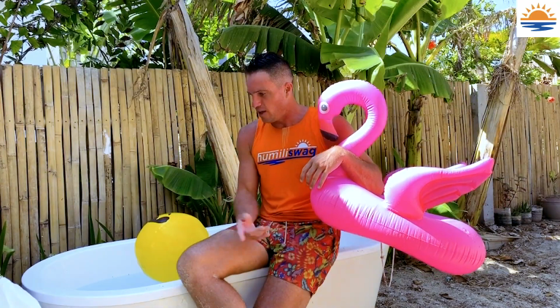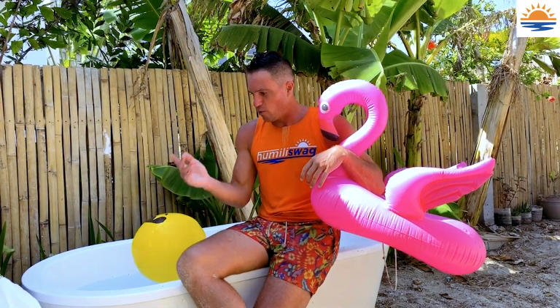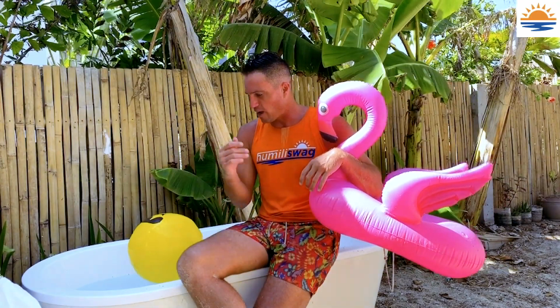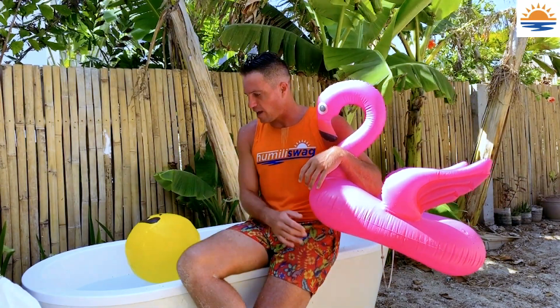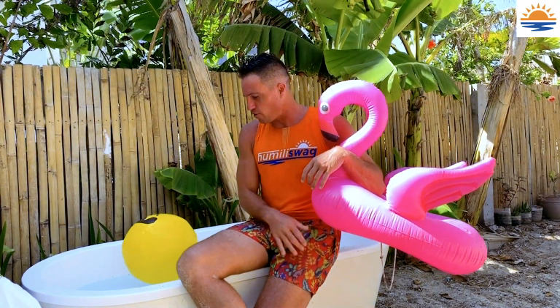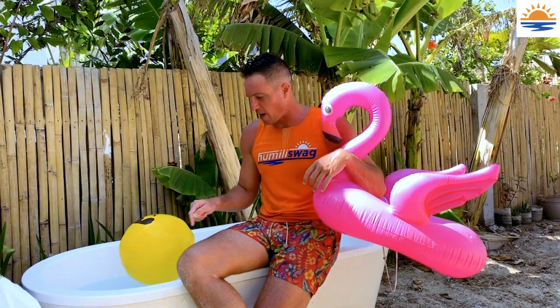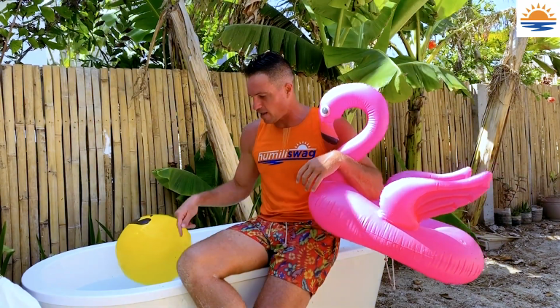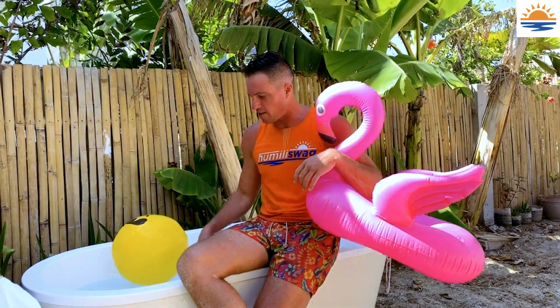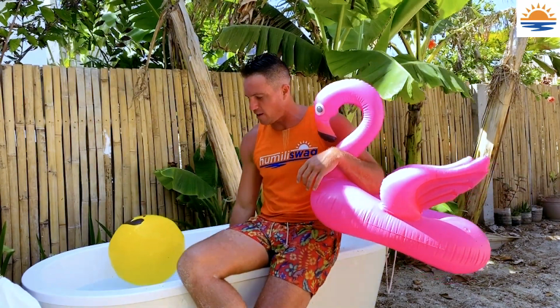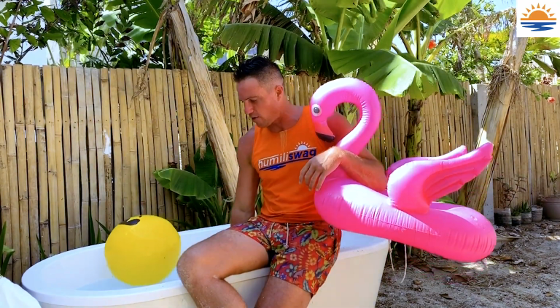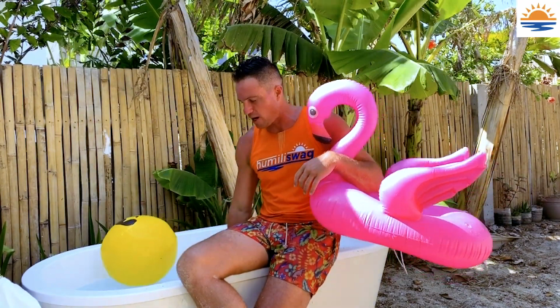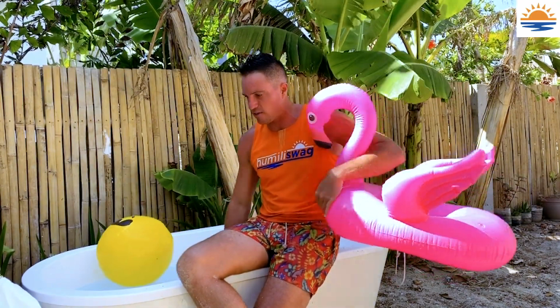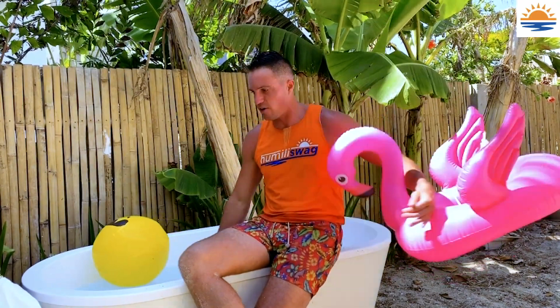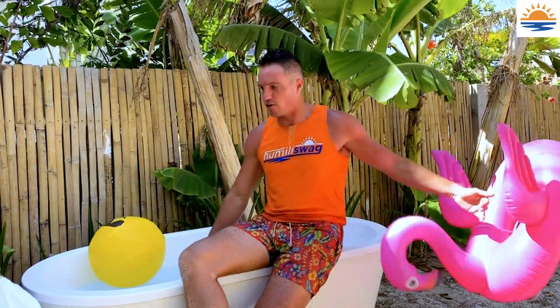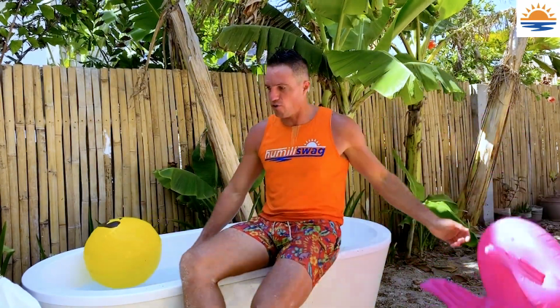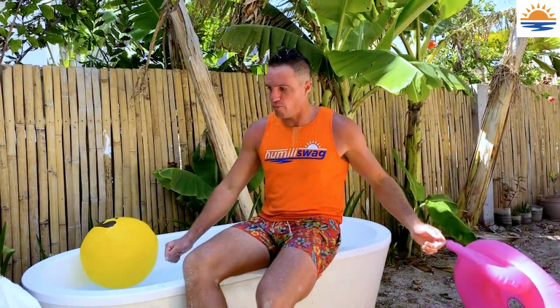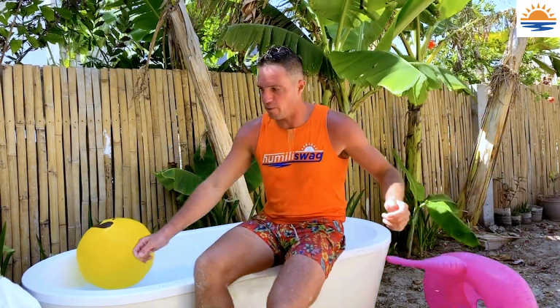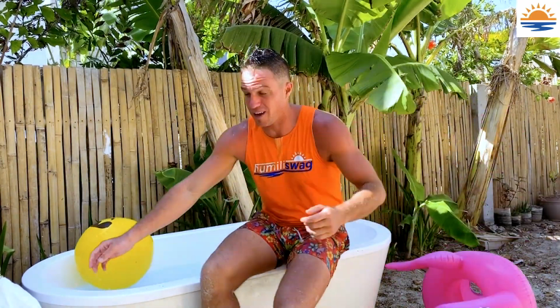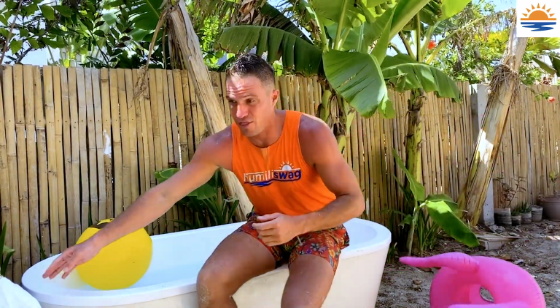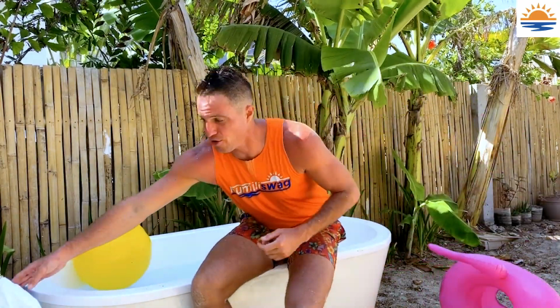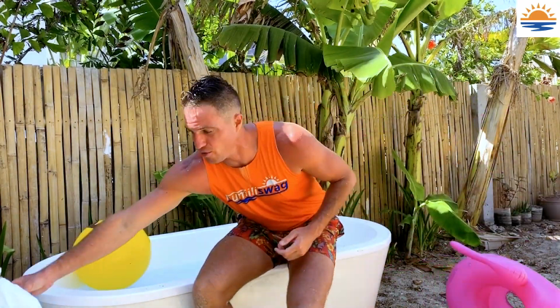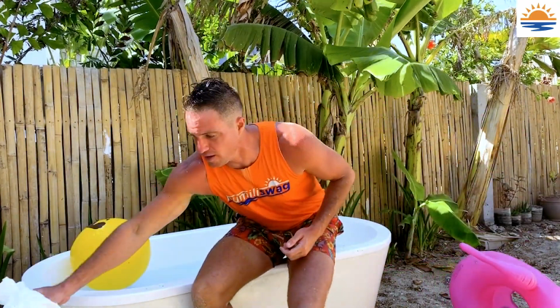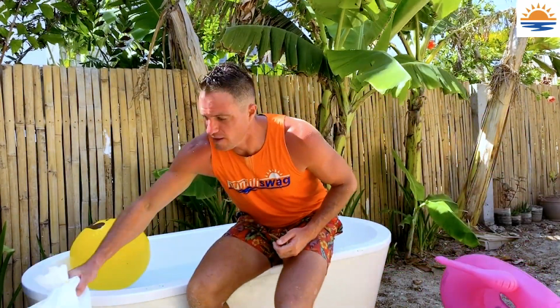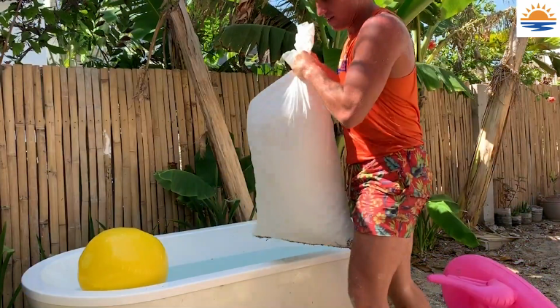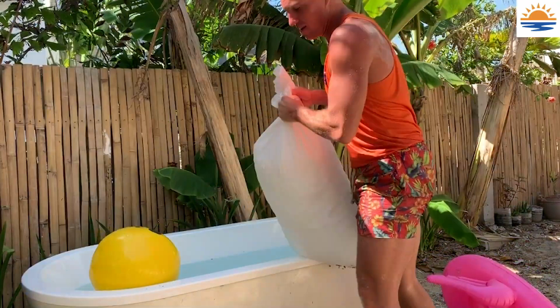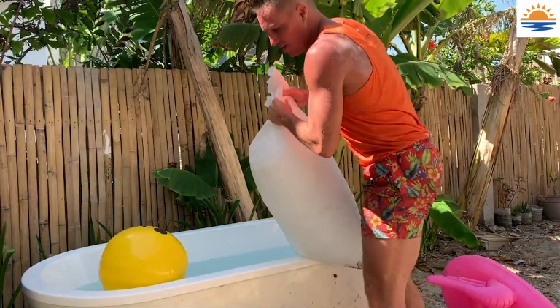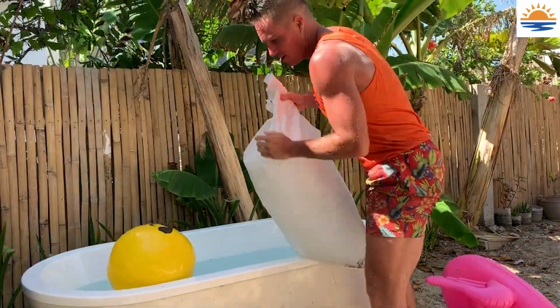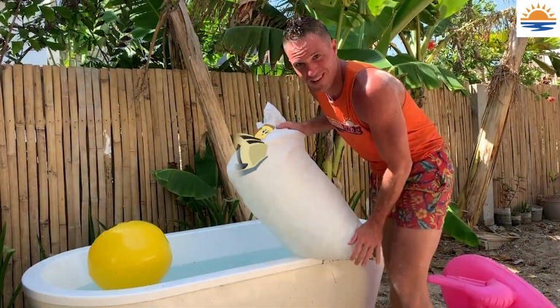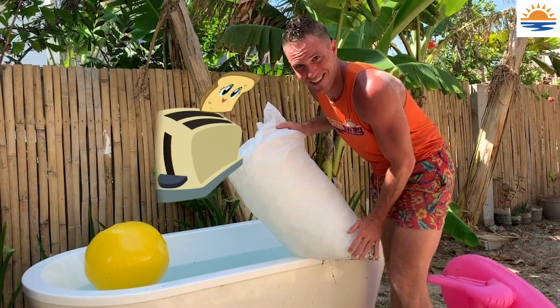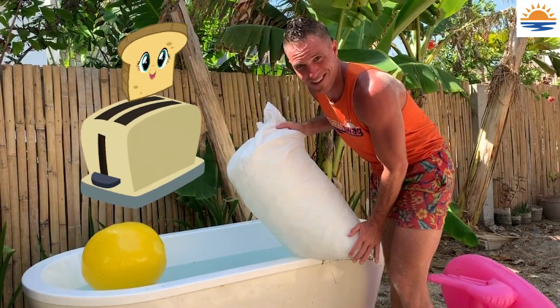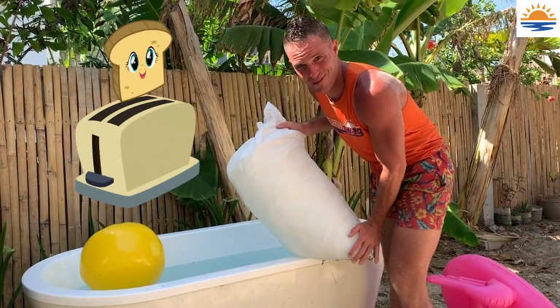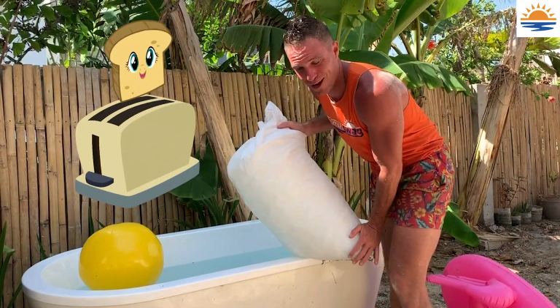We've got two bags of ice in here already. It's darn cold, but we've got a third one. Let's get this bread.